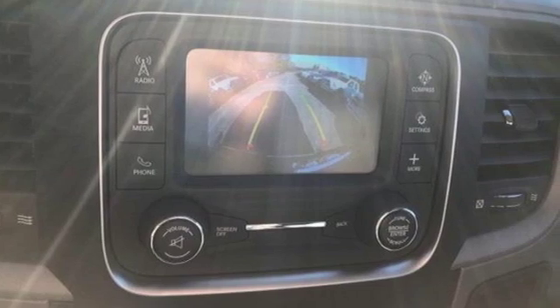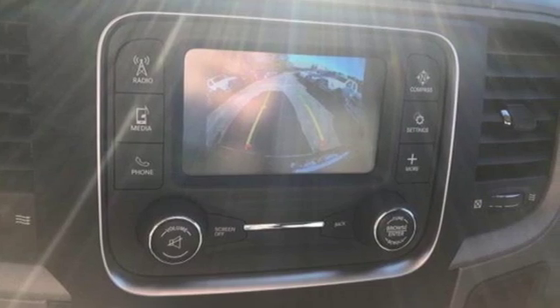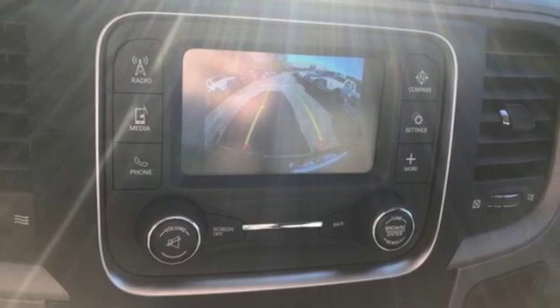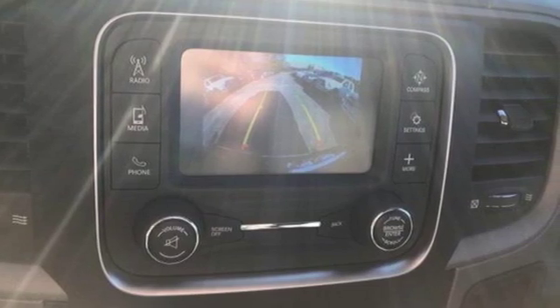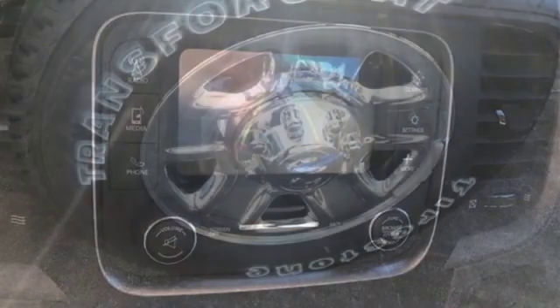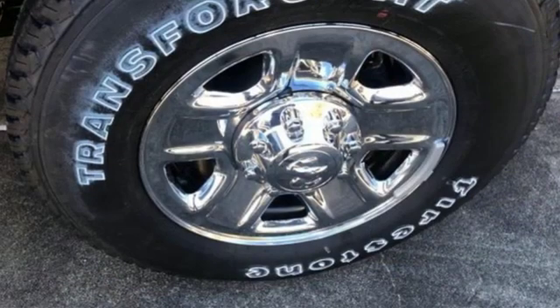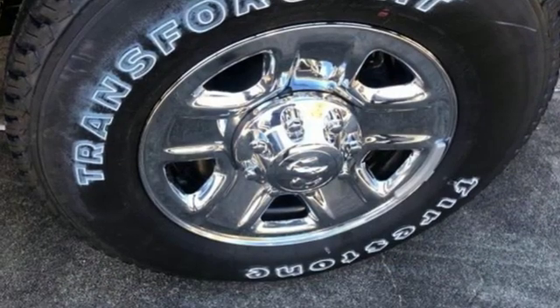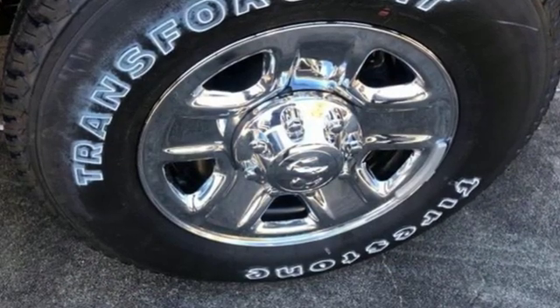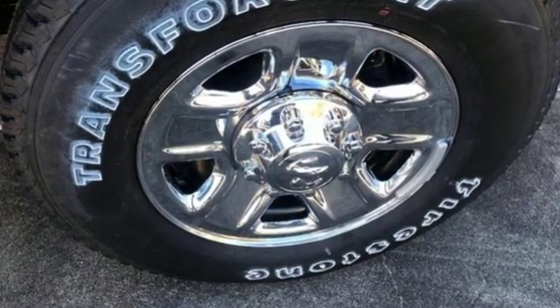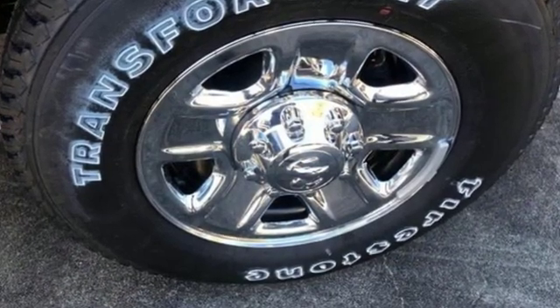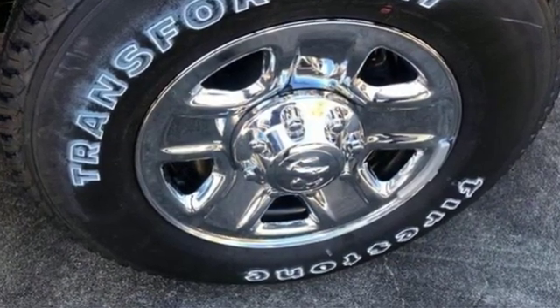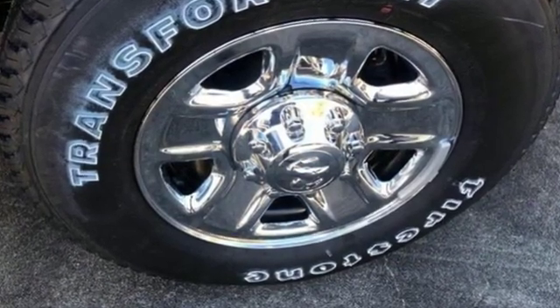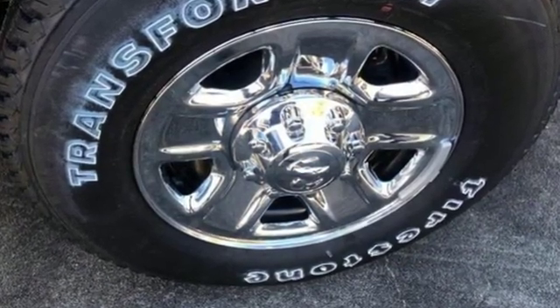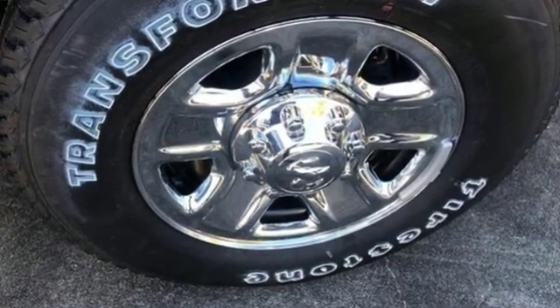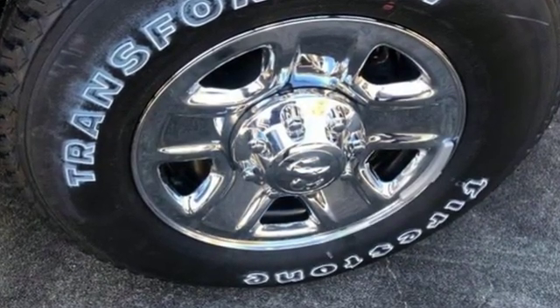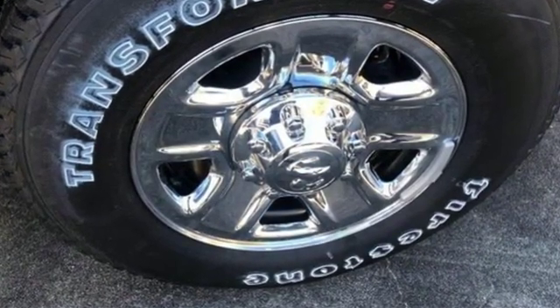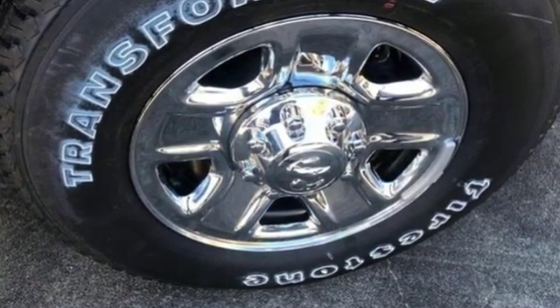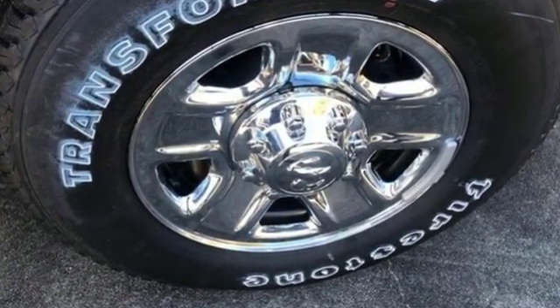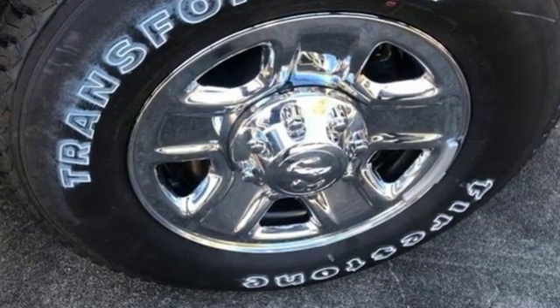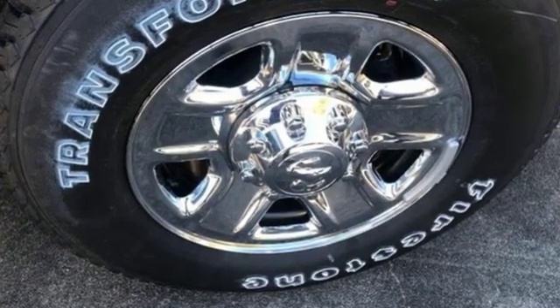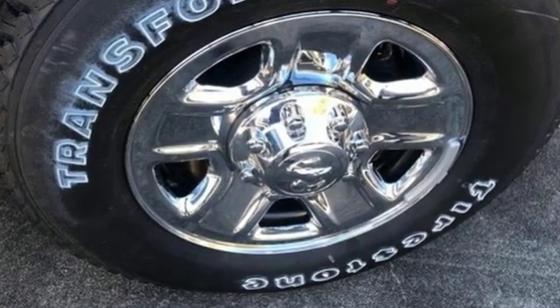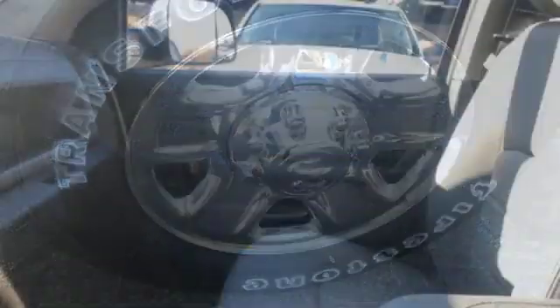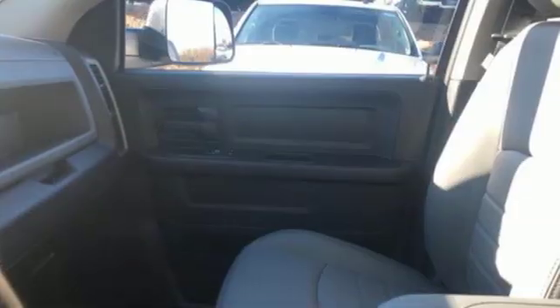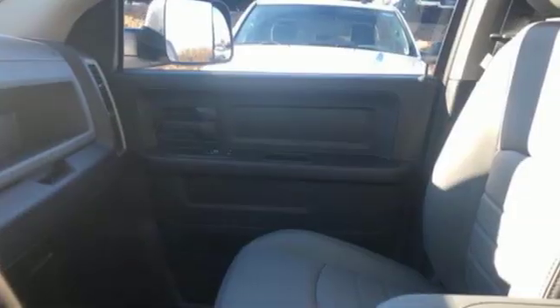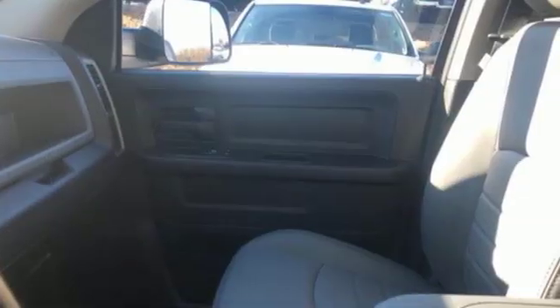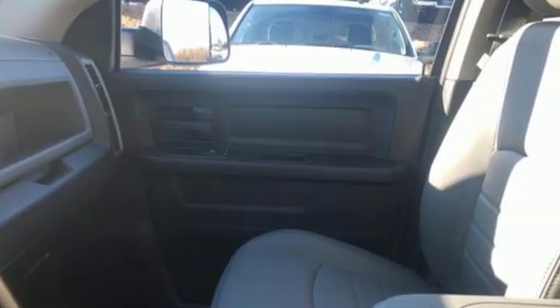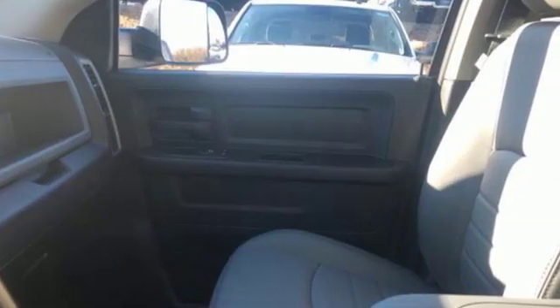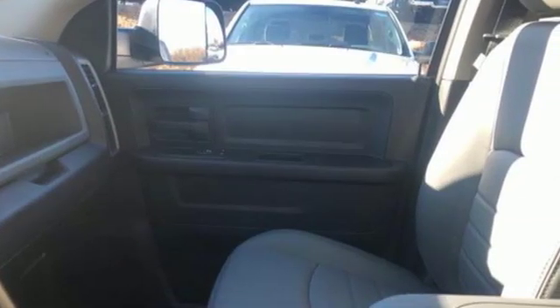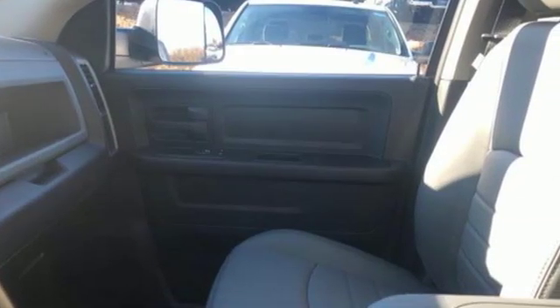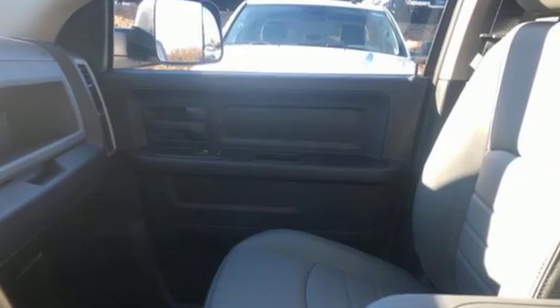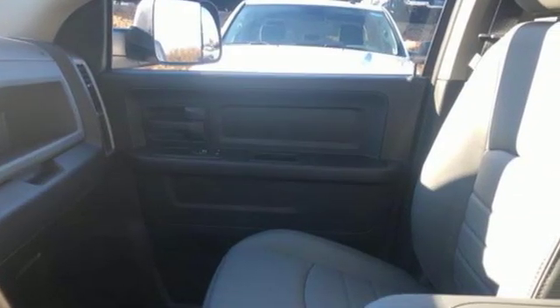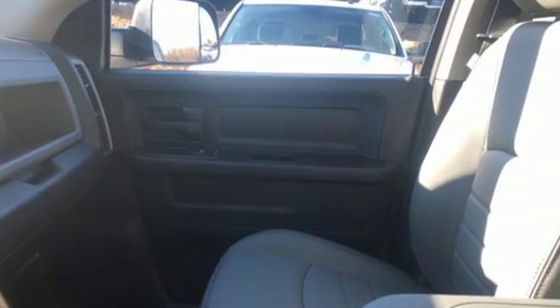Automatic transmission, HD suspension, Hemi engine, trailer hitch receiver, external memory control.